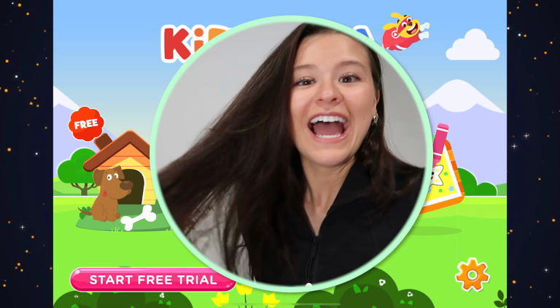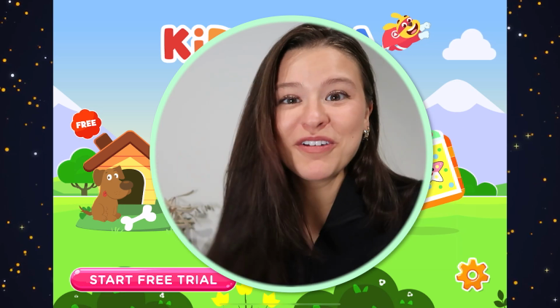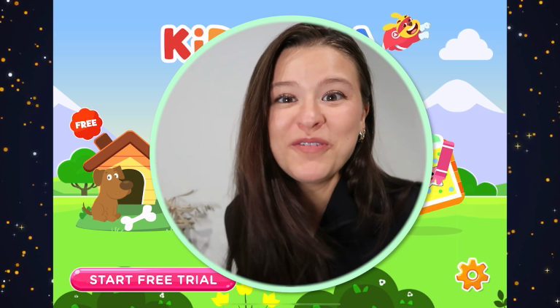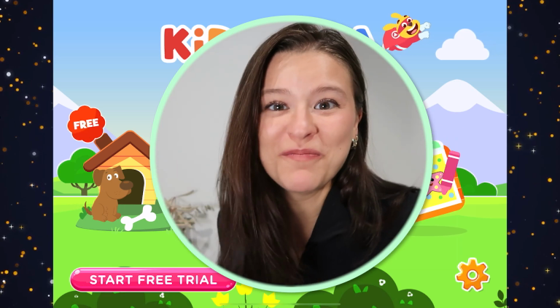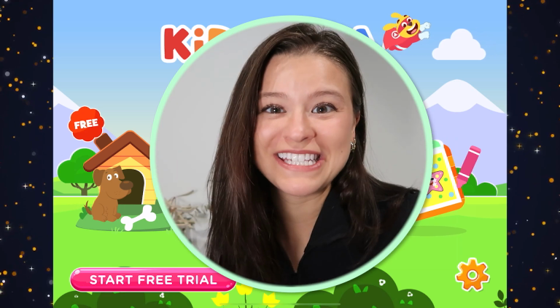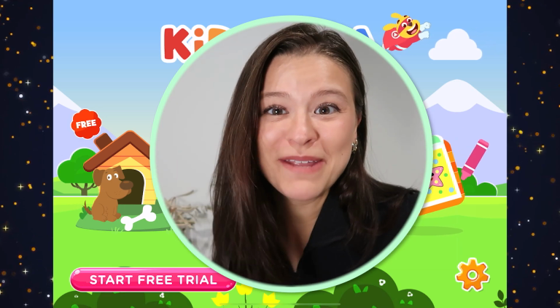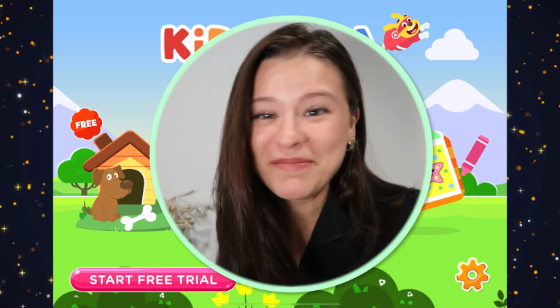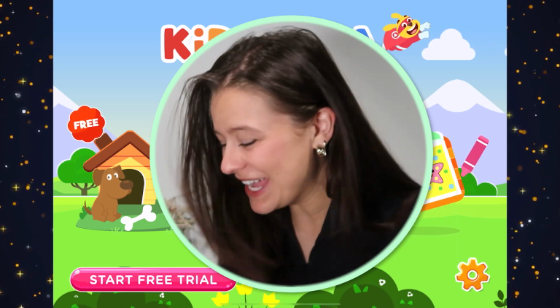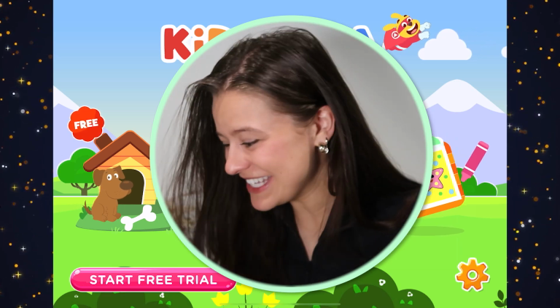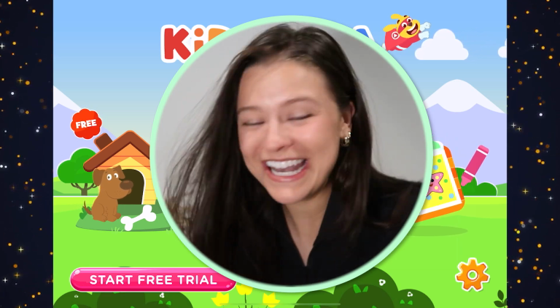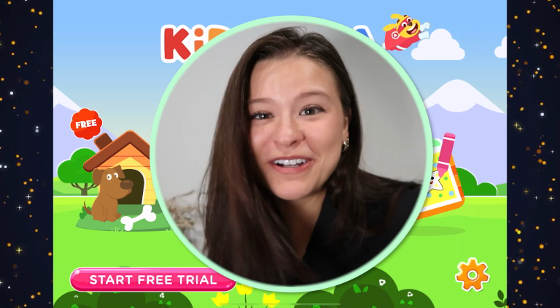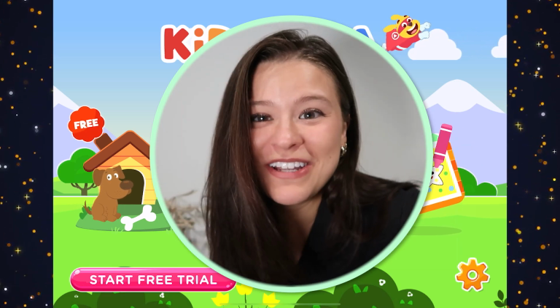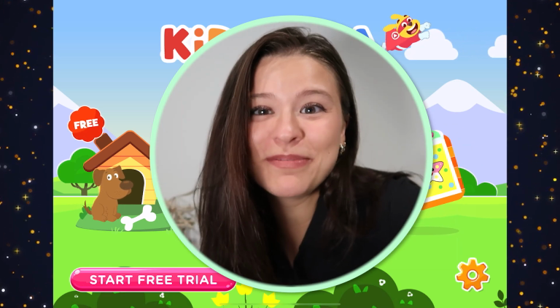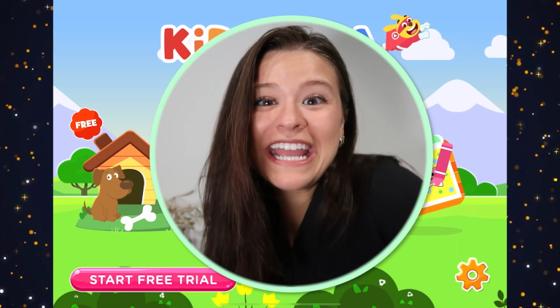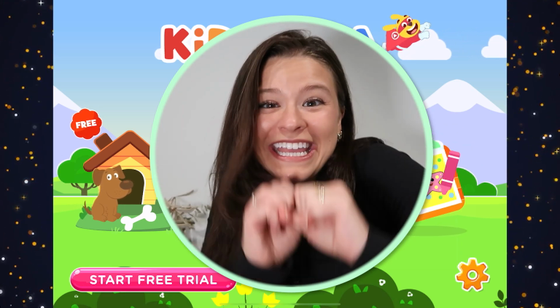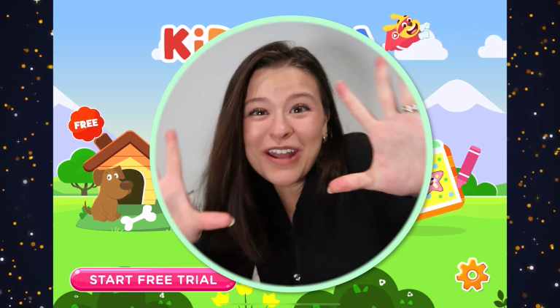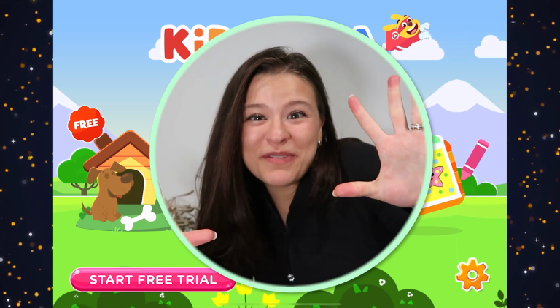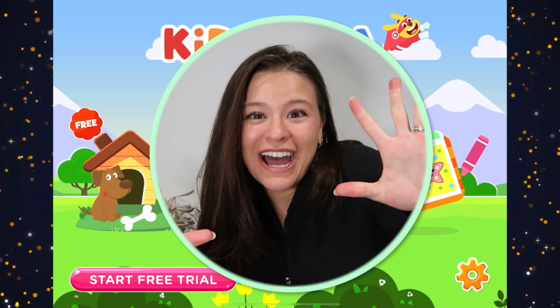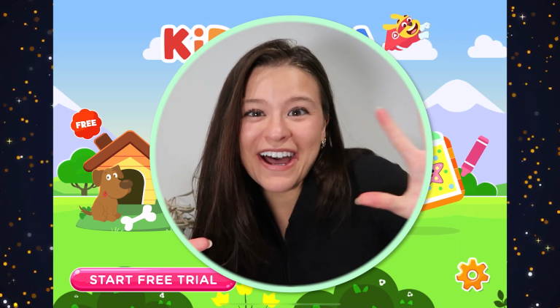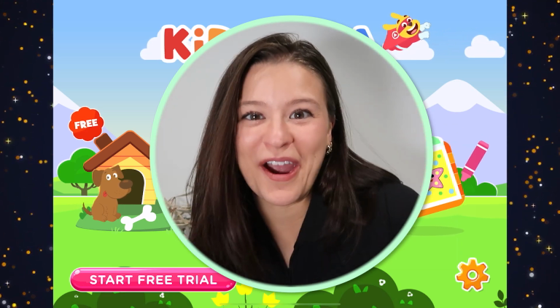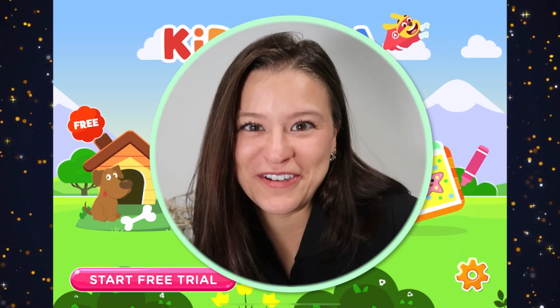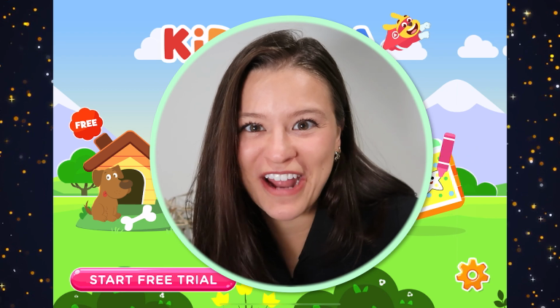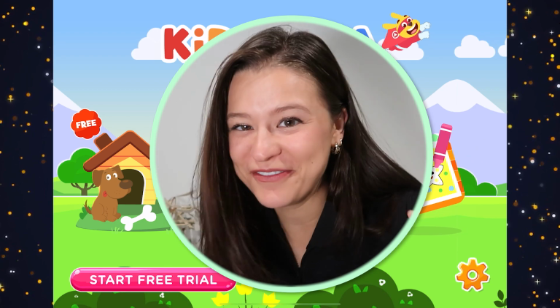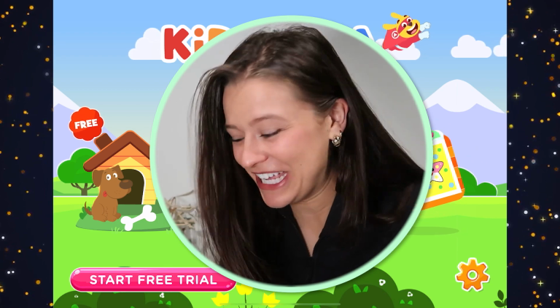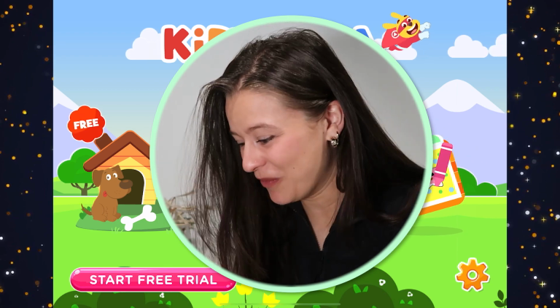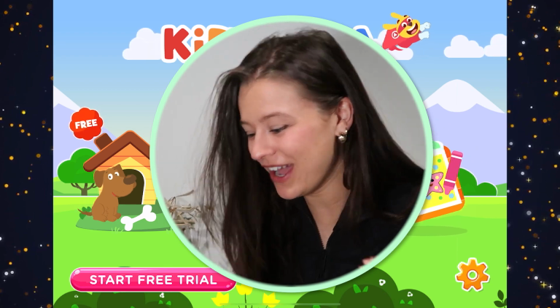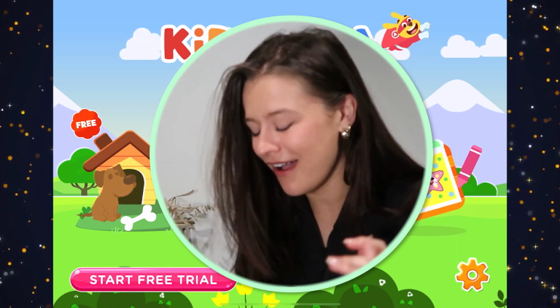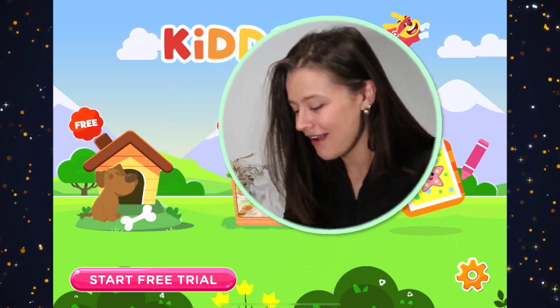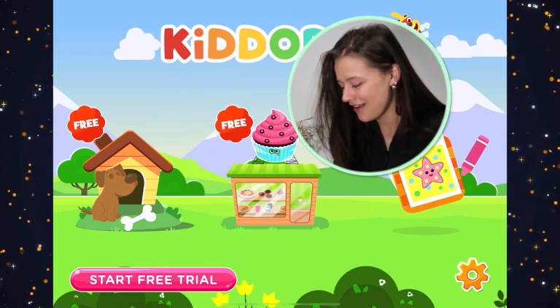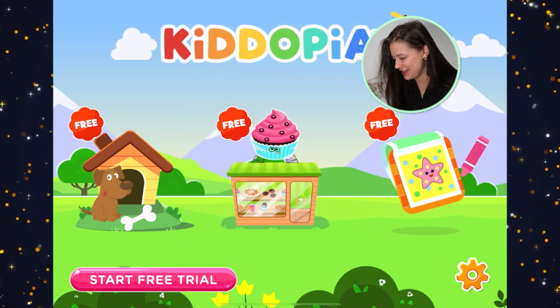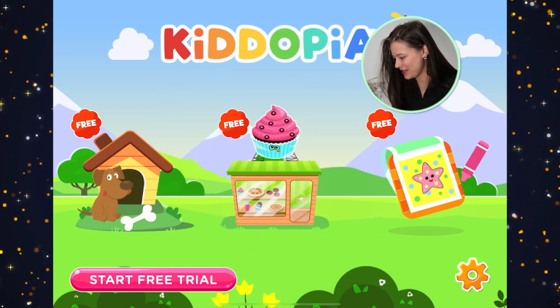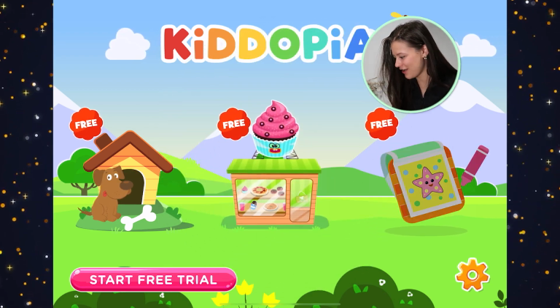Hi everyone, welcome back to Kenny Bop Games and today we're going to play Kidopia. Are you ready for Kidopia? Here we go.